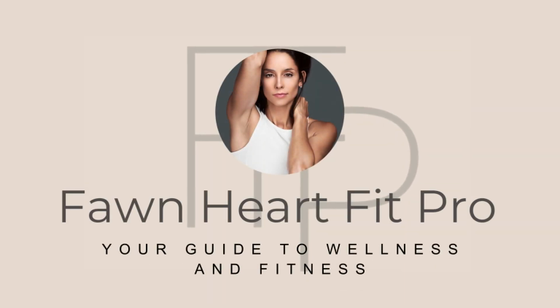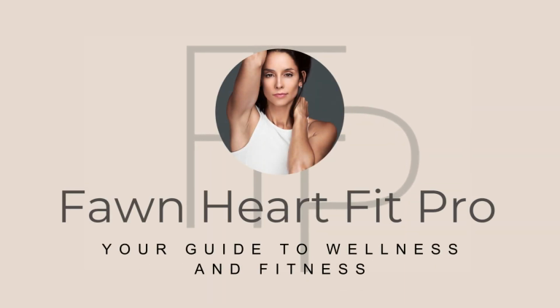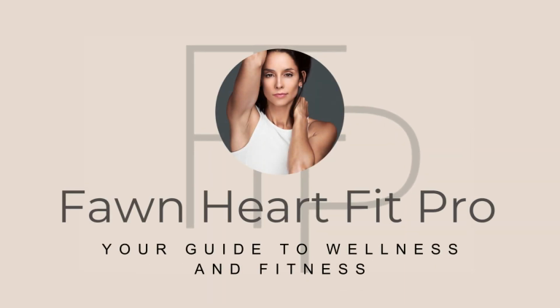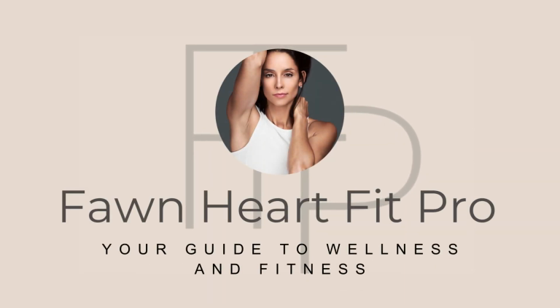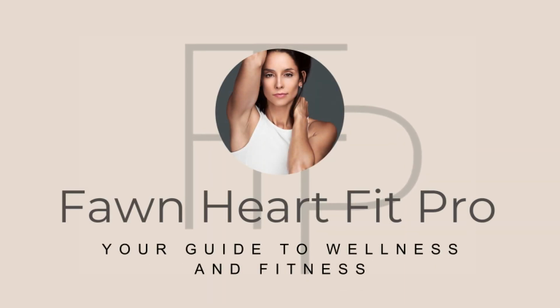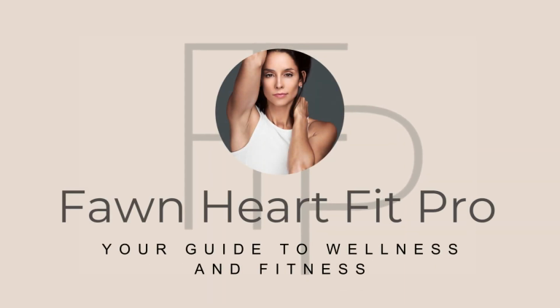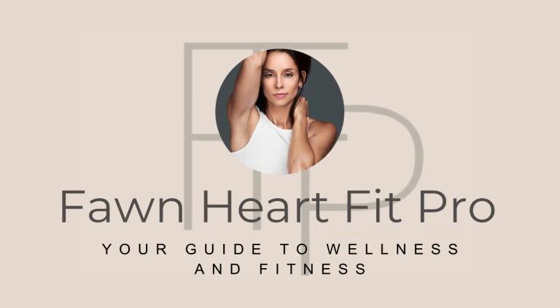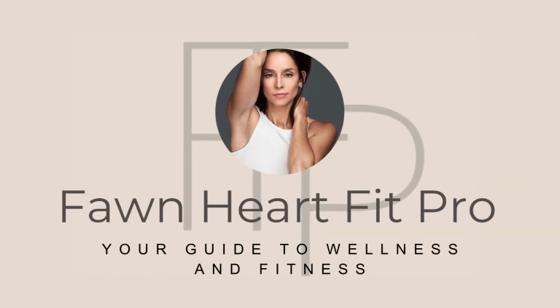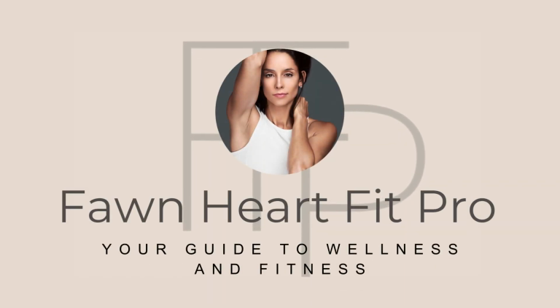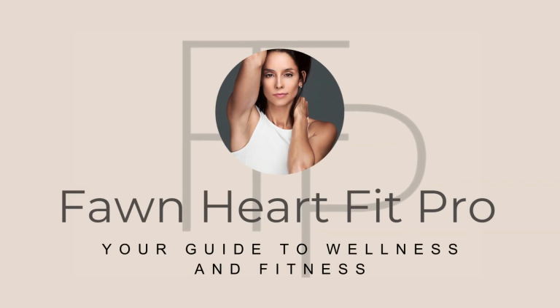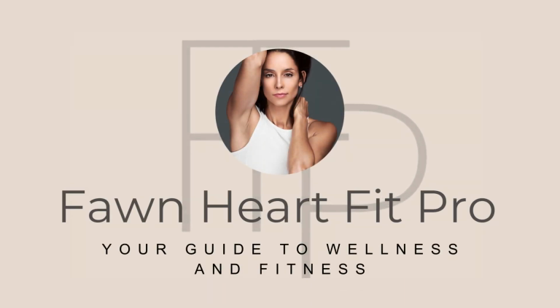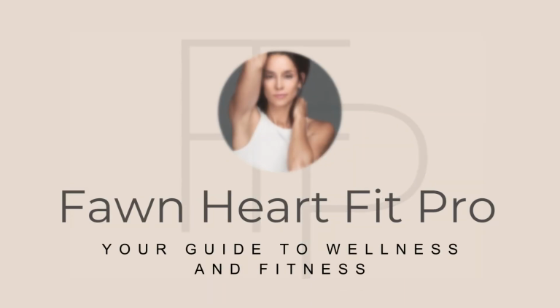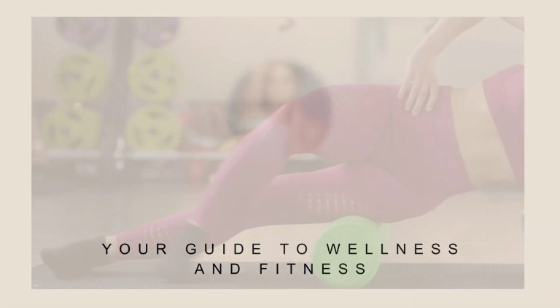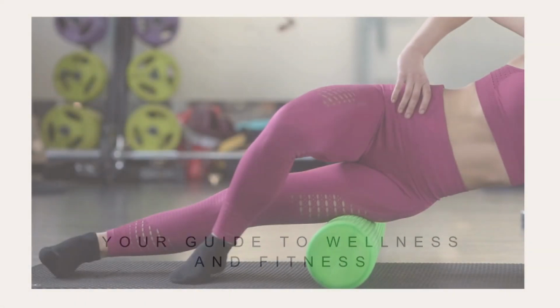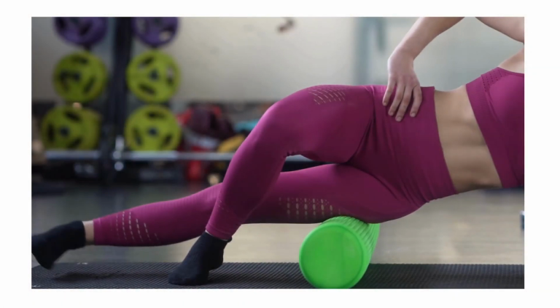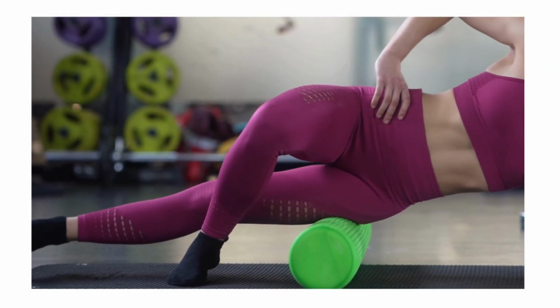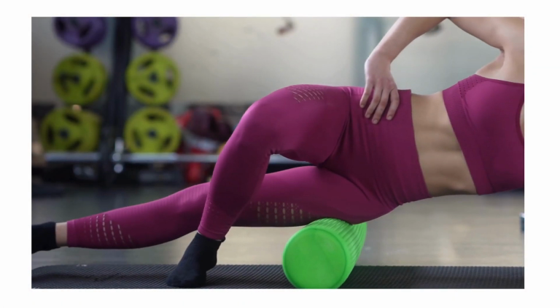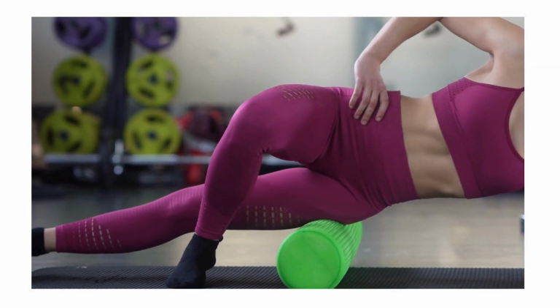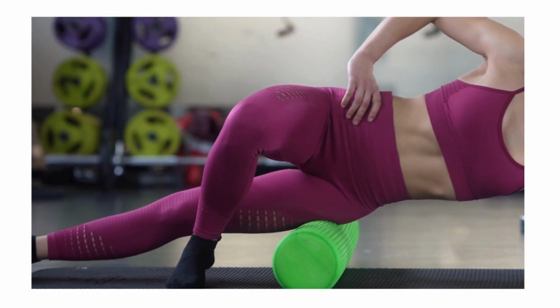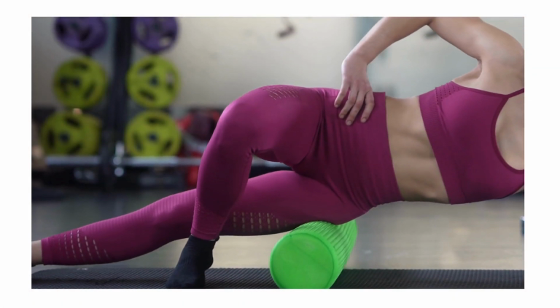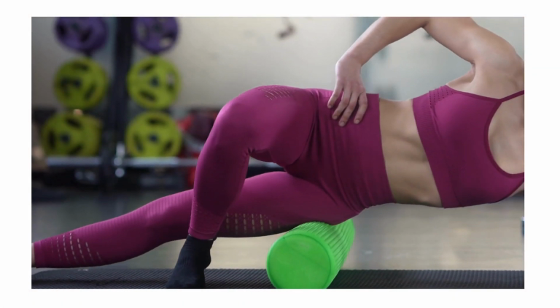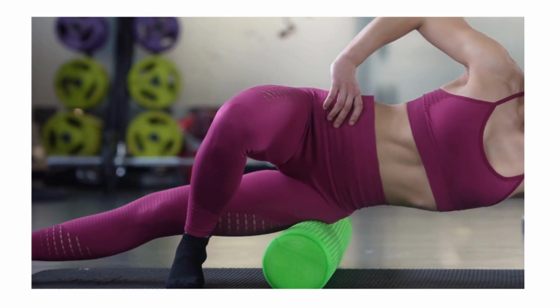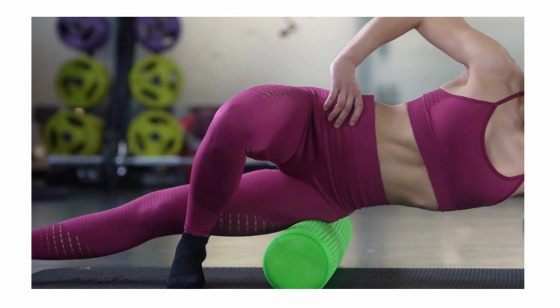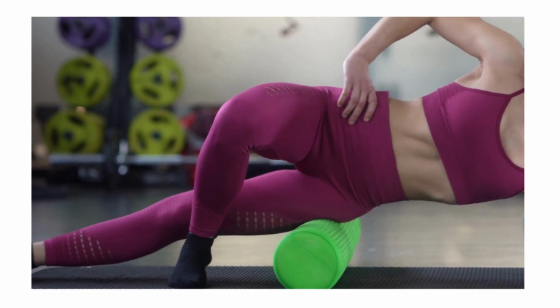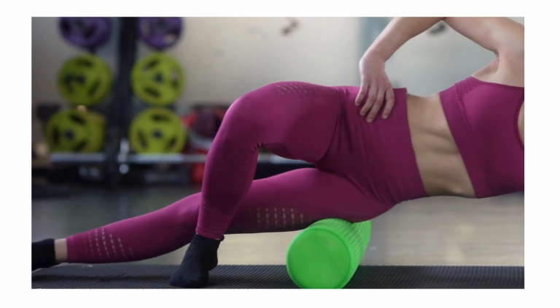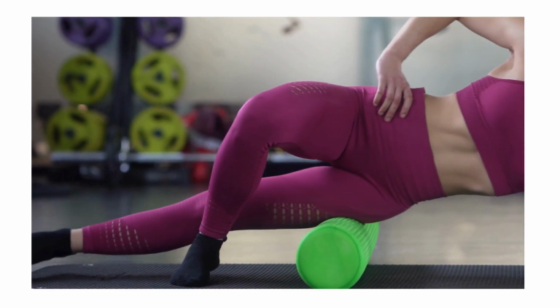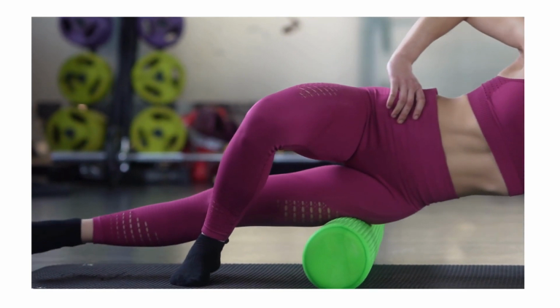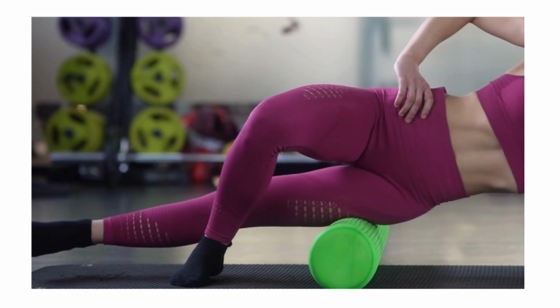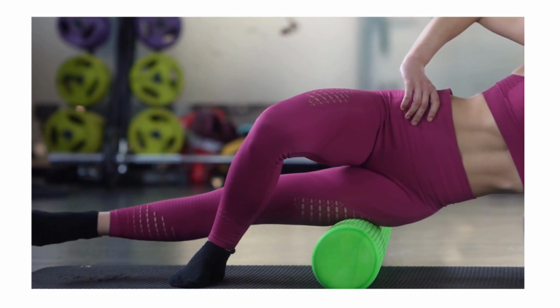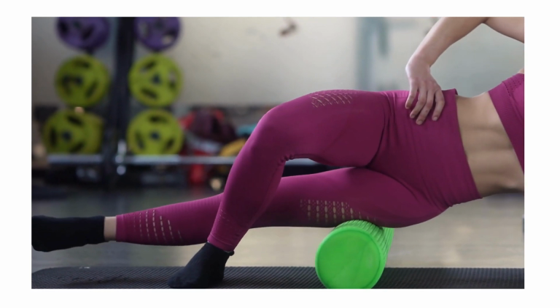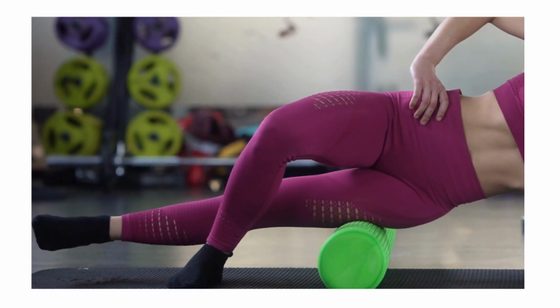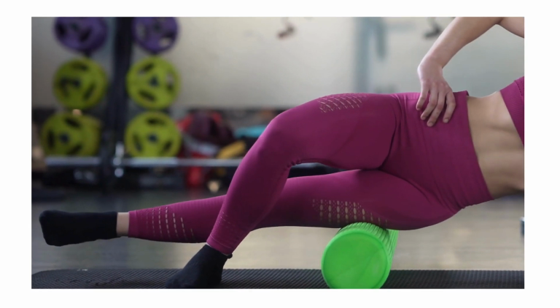Hey guys, PhoneHeart Fit Pro here, talking to you about my favorite foam rollers and what the benefits are of using each kind.